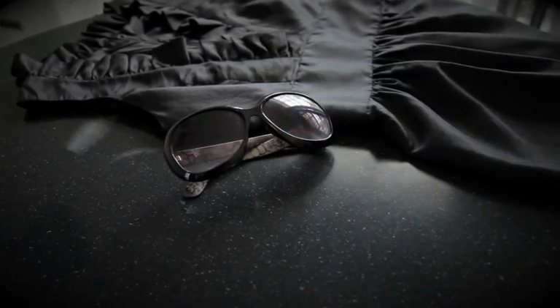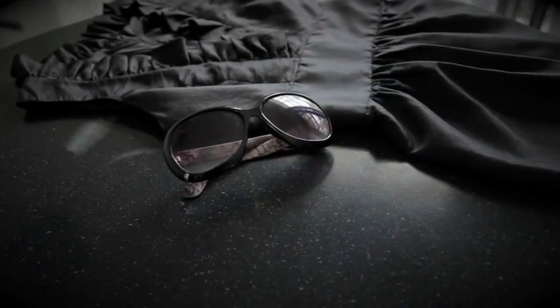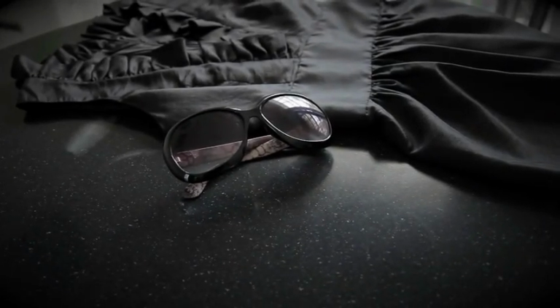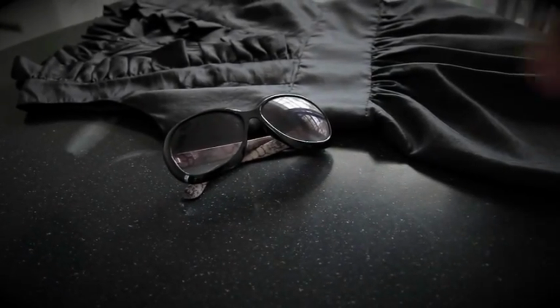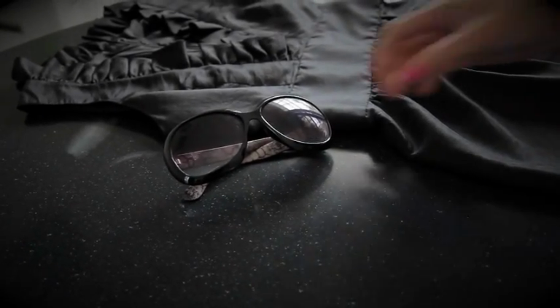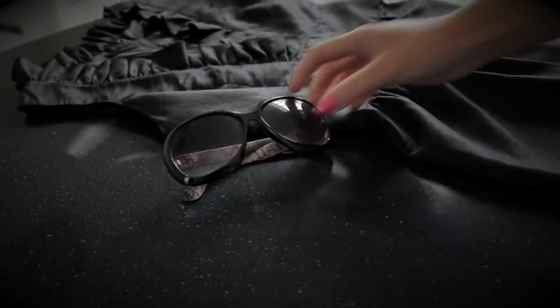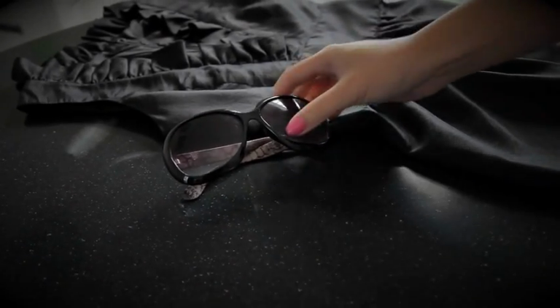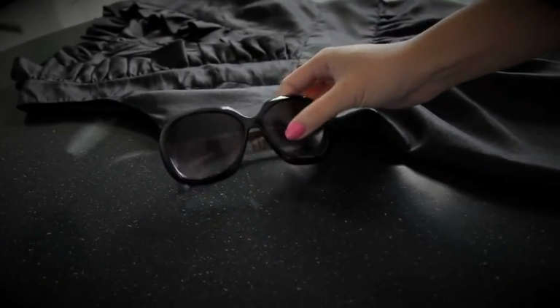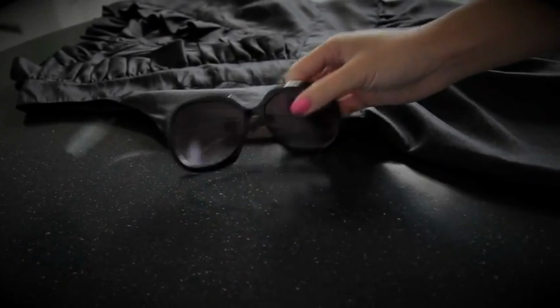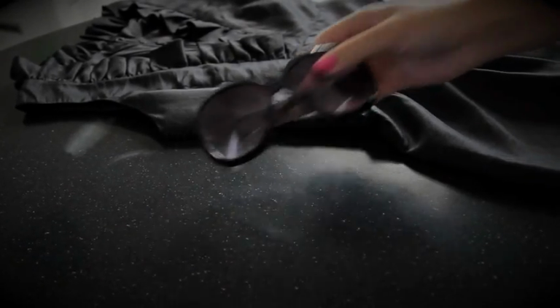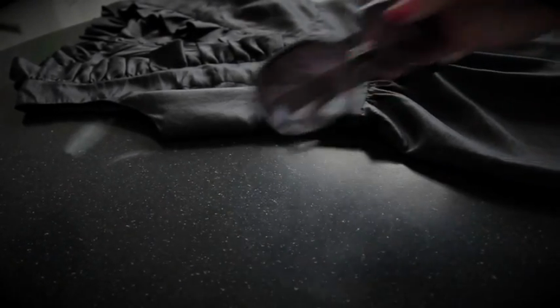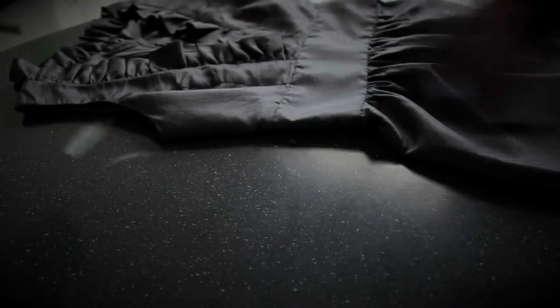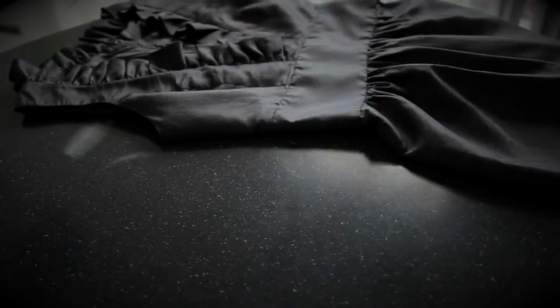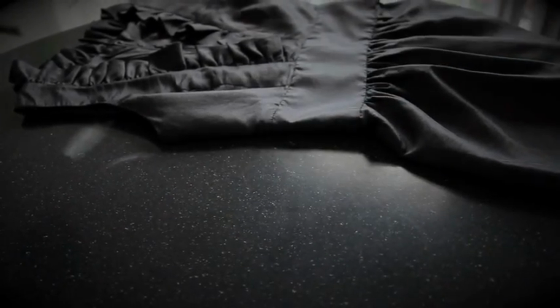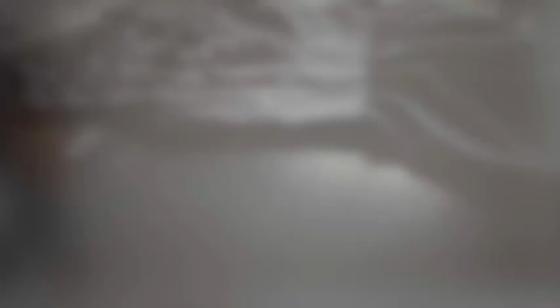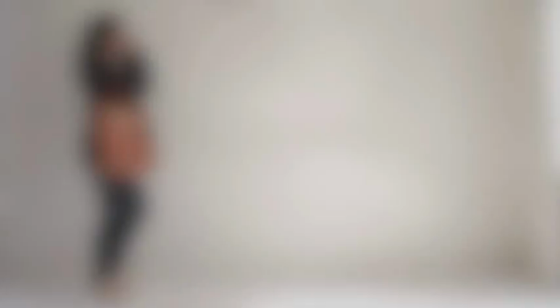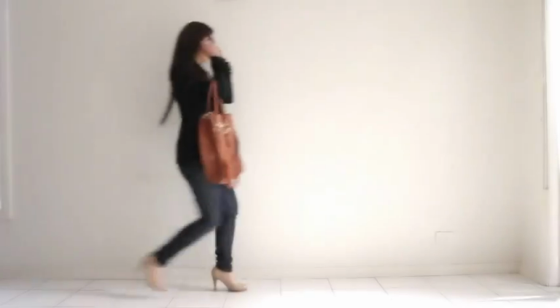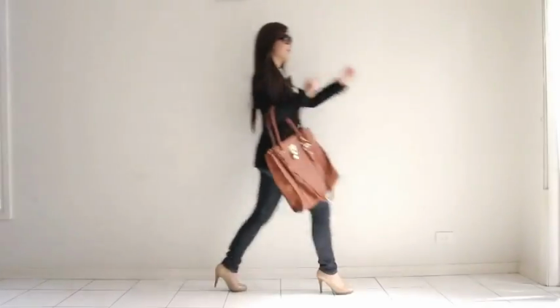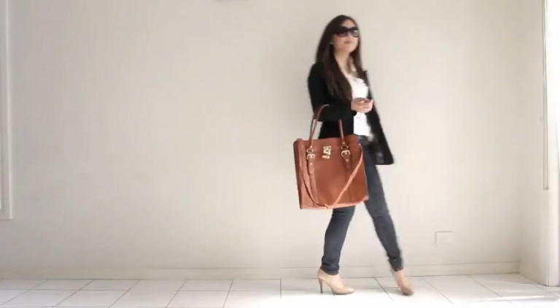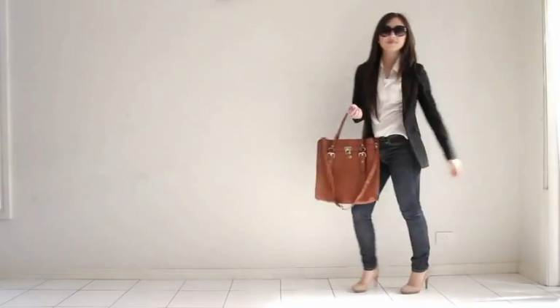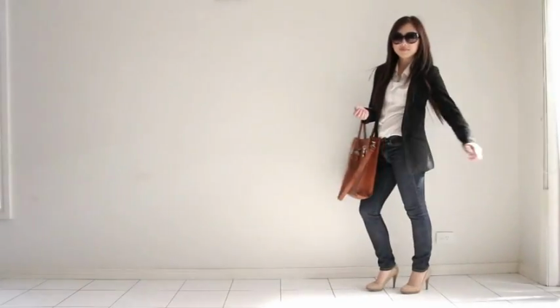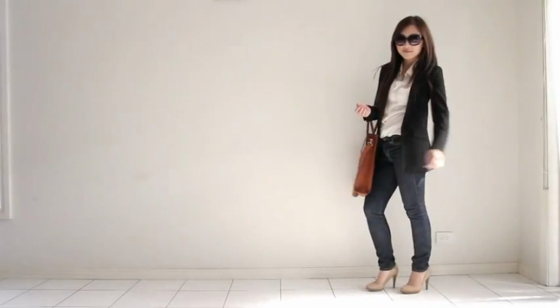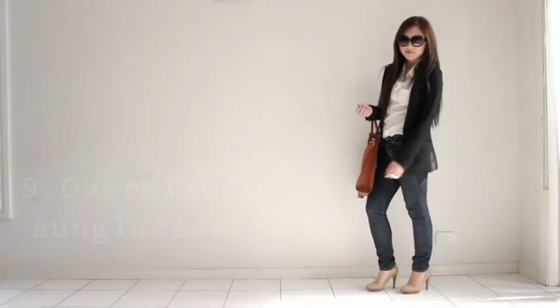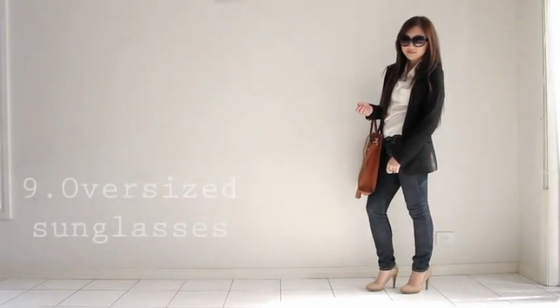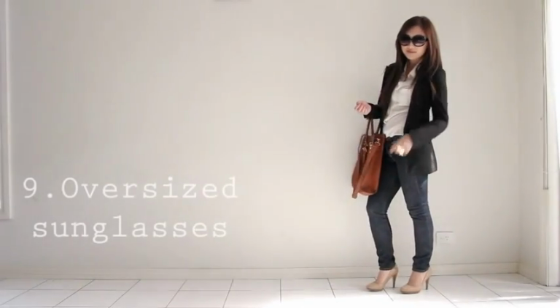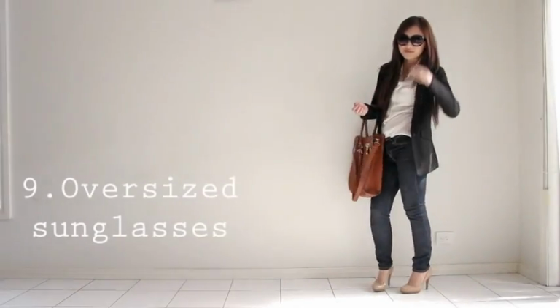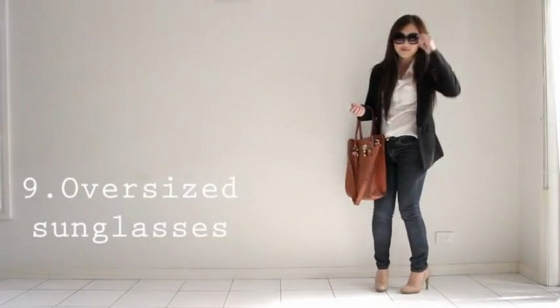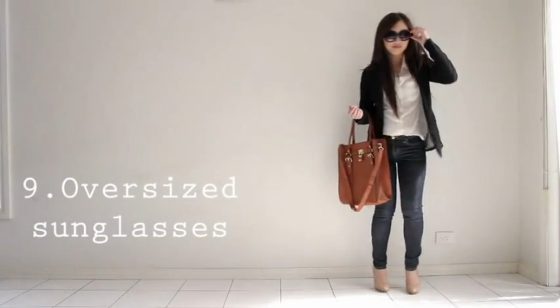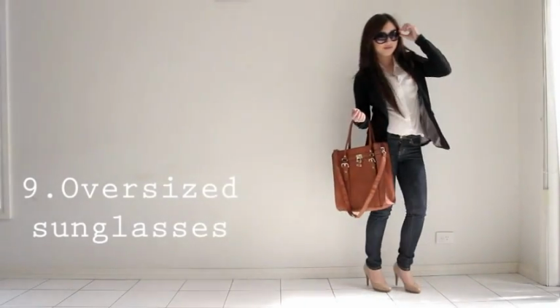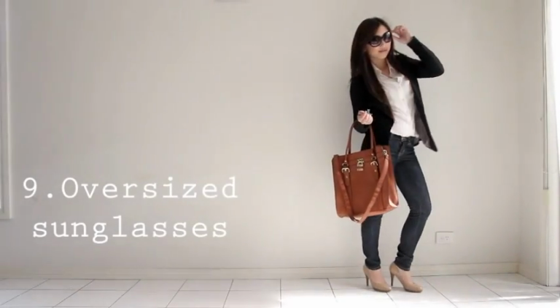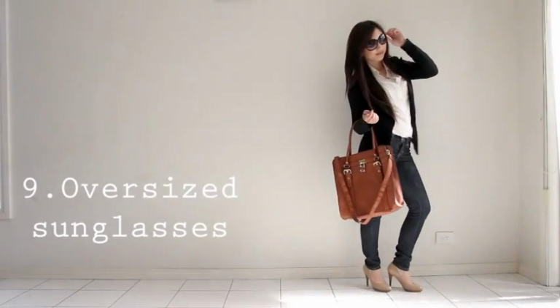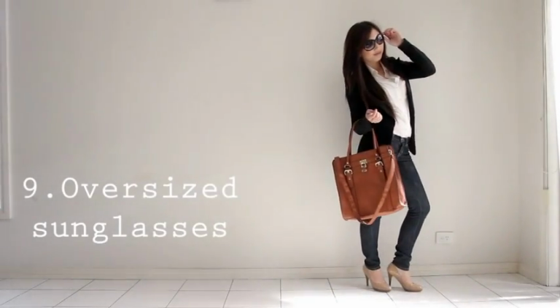Number nine: I never leave the house without my favorite pair of sunnies — what else is there to say?